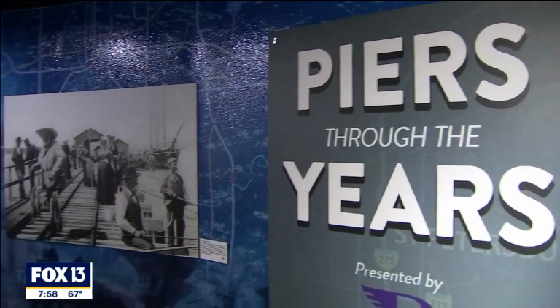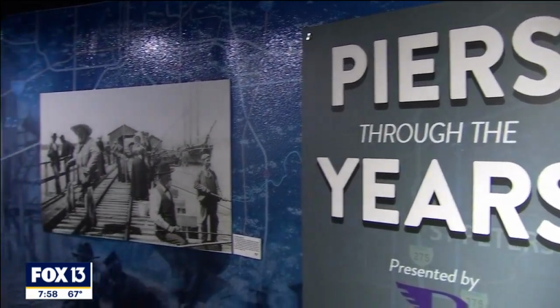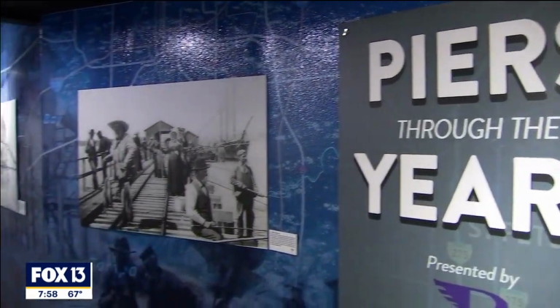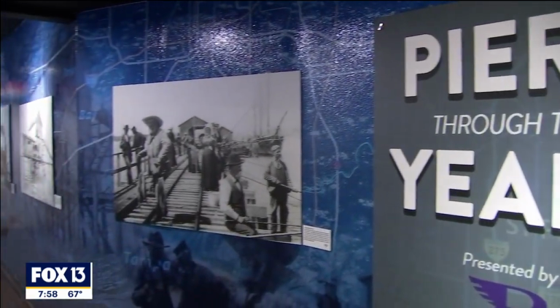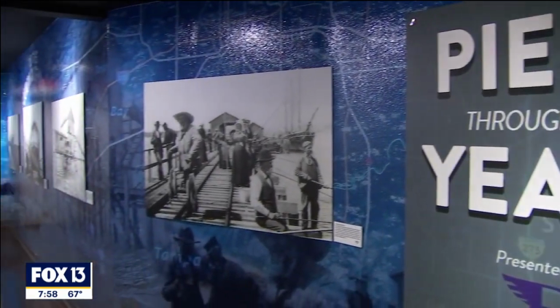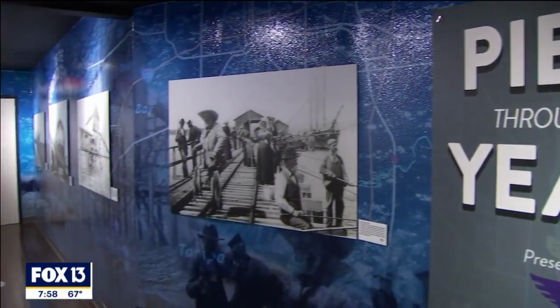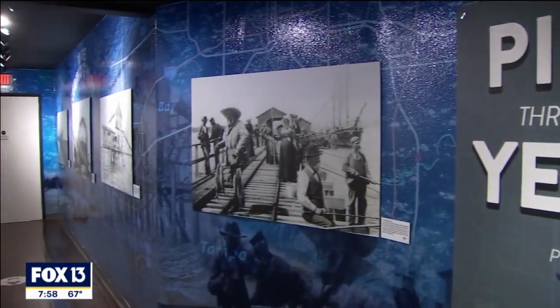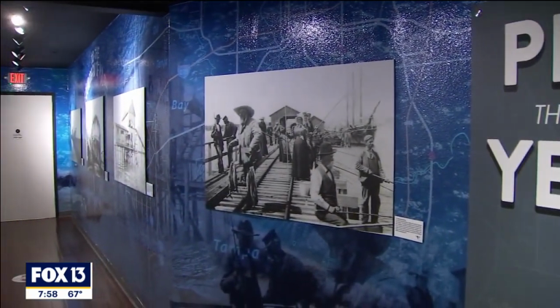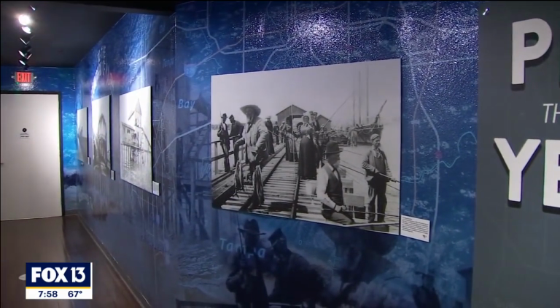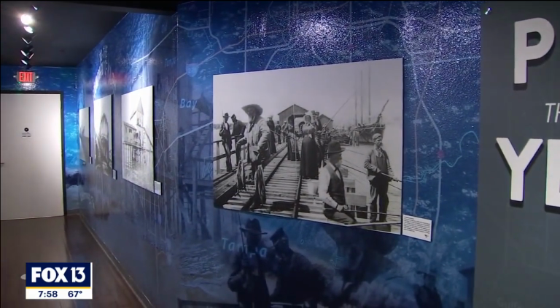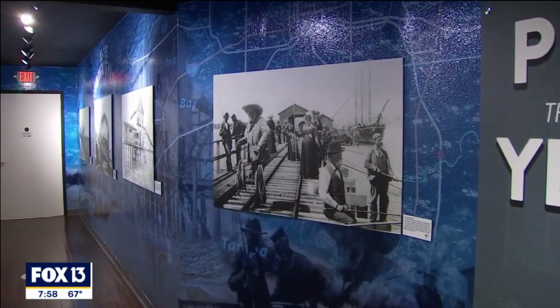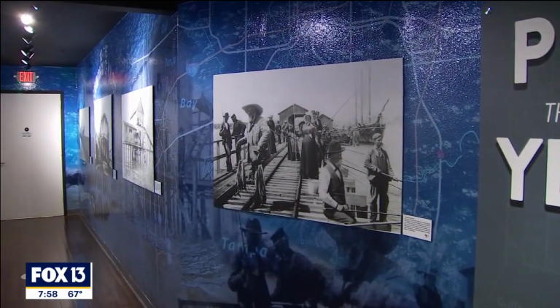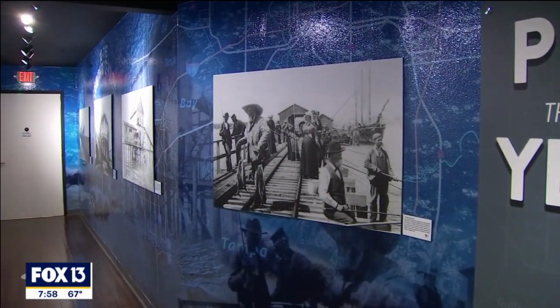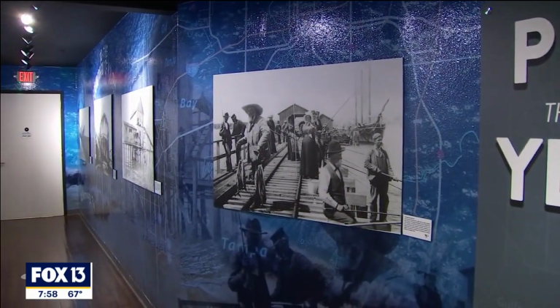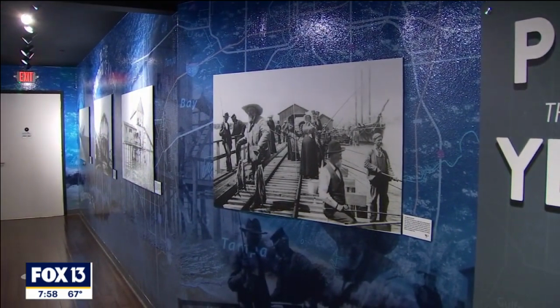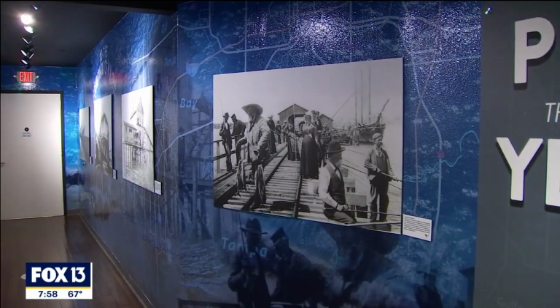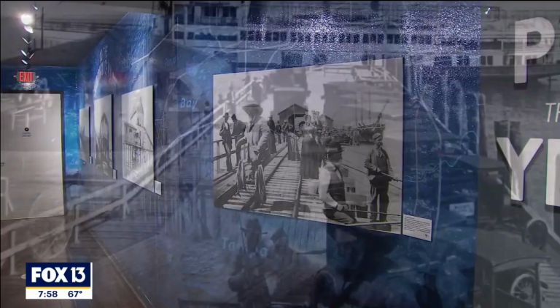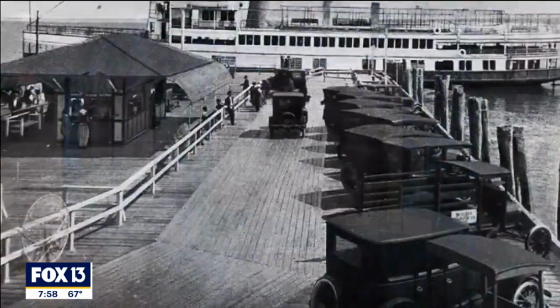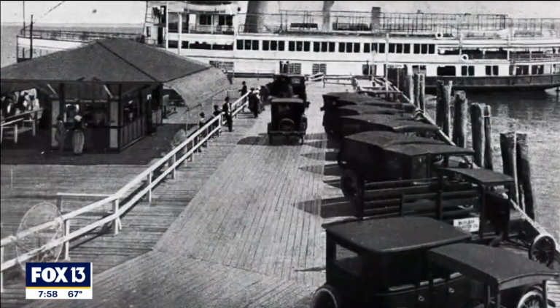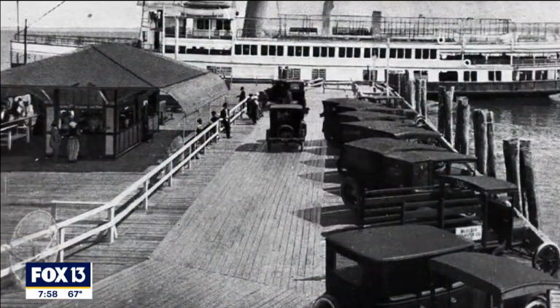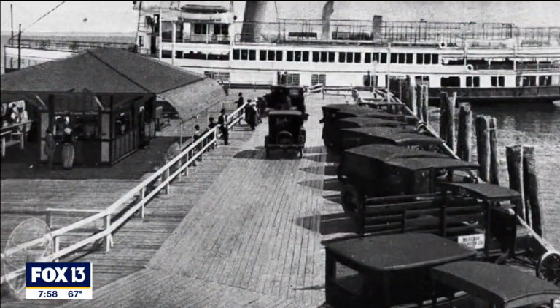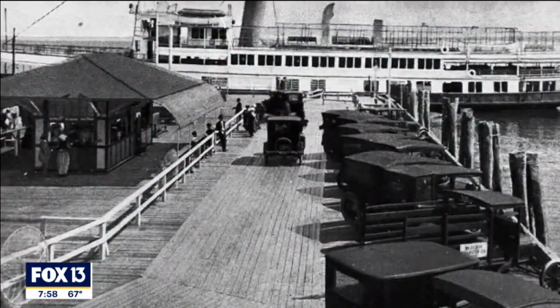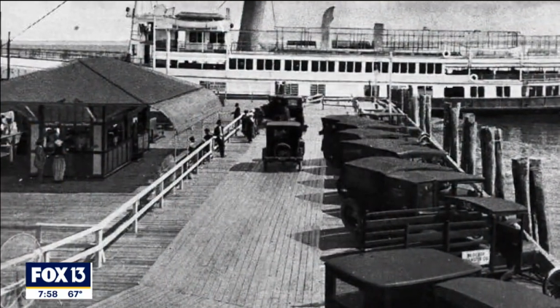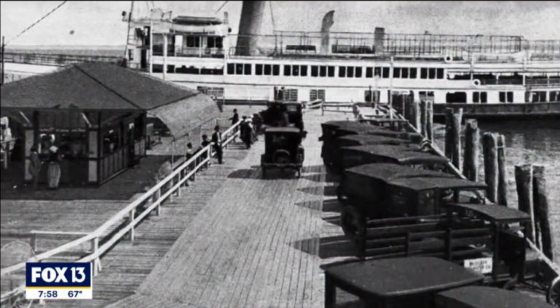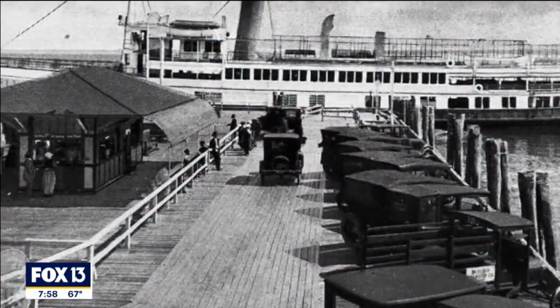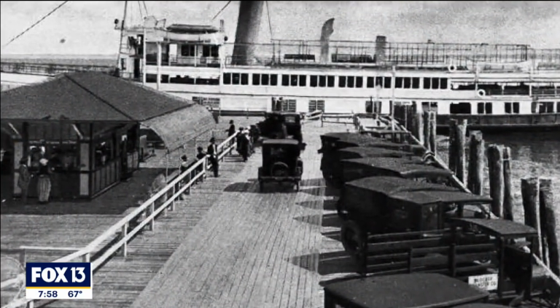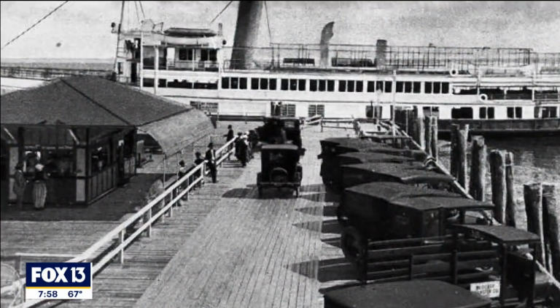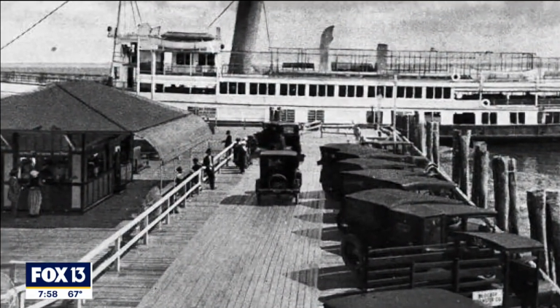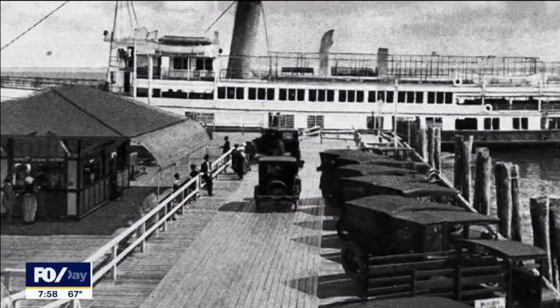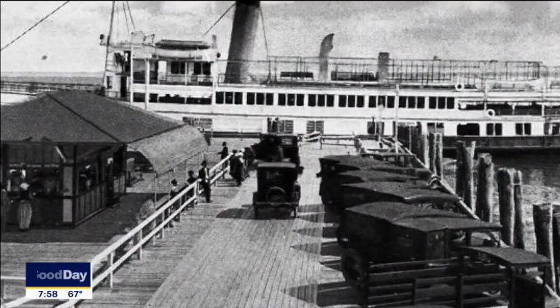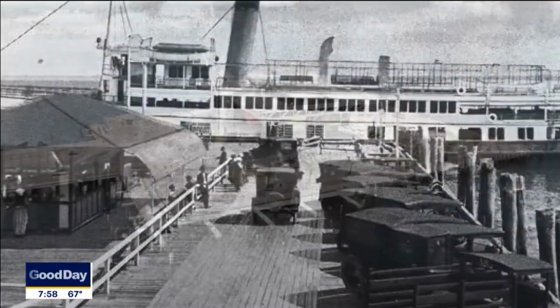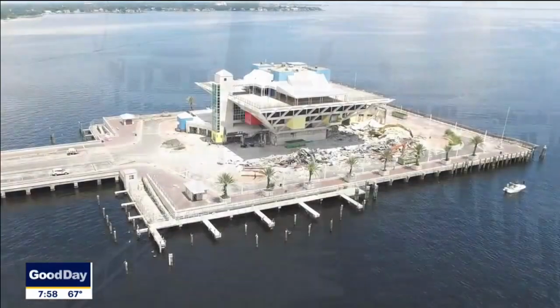We're sitting in our pier gallery. It's called Pierce Through the Years, and we wanted to tell the story of all the piers.